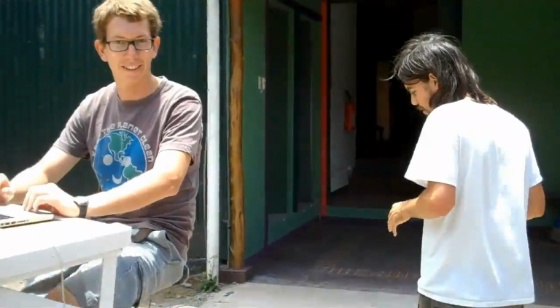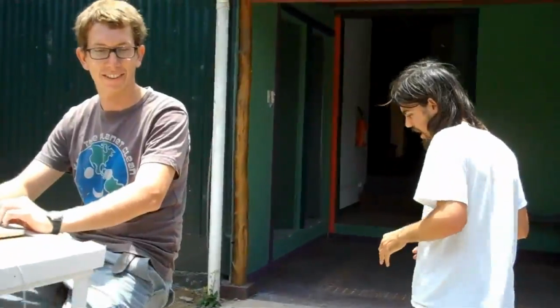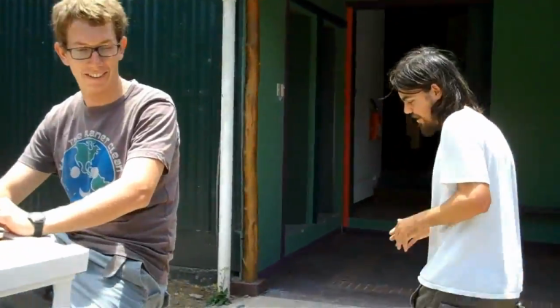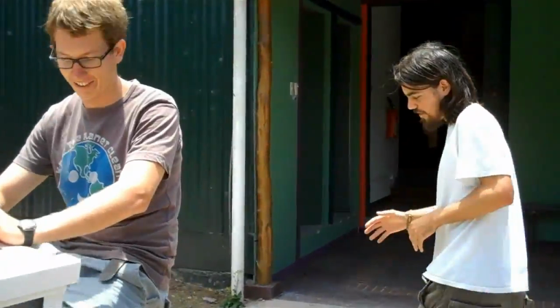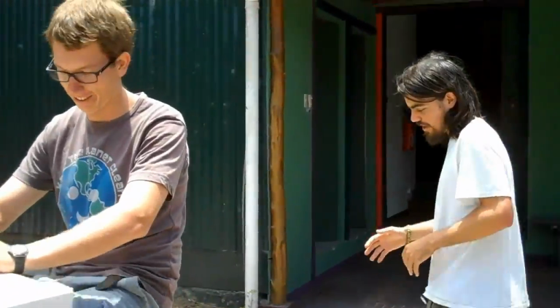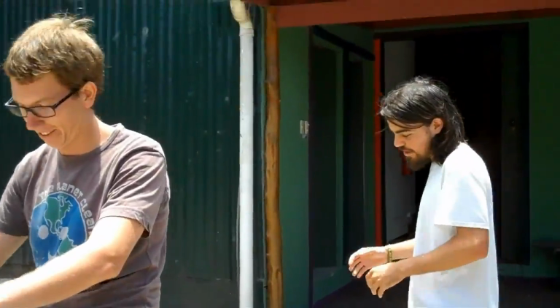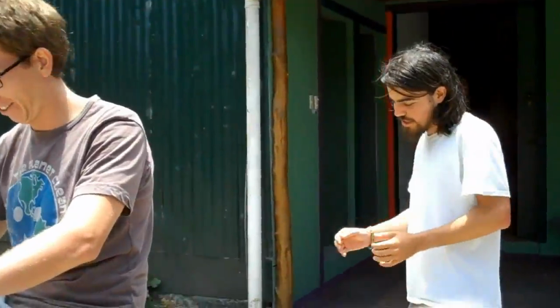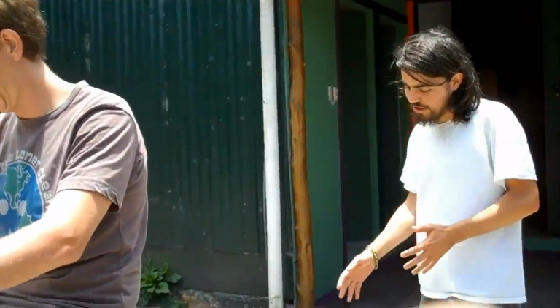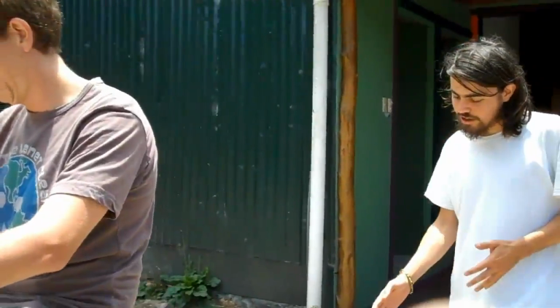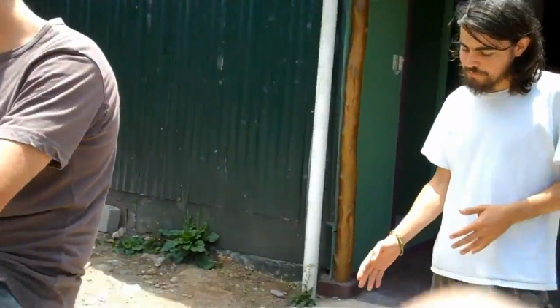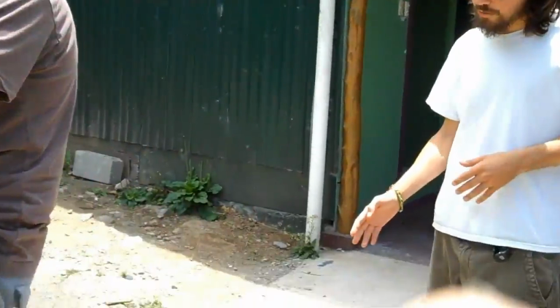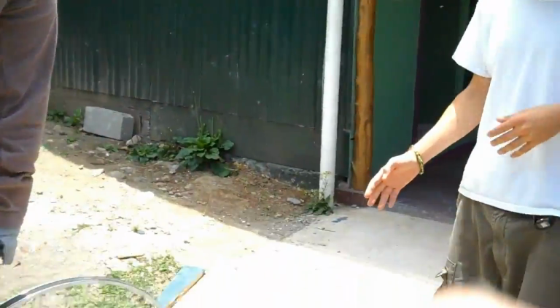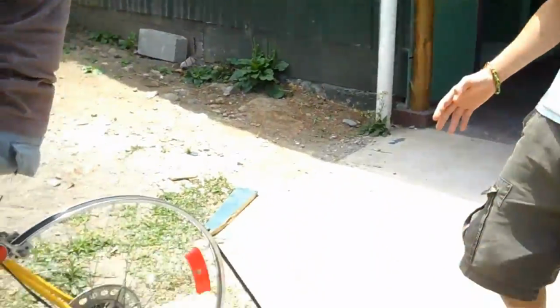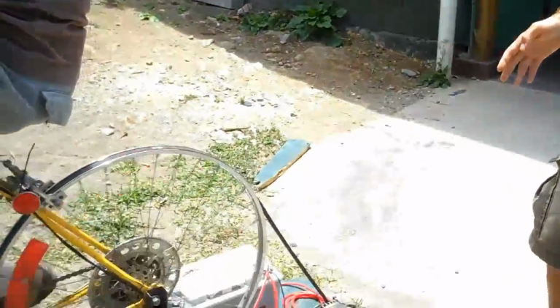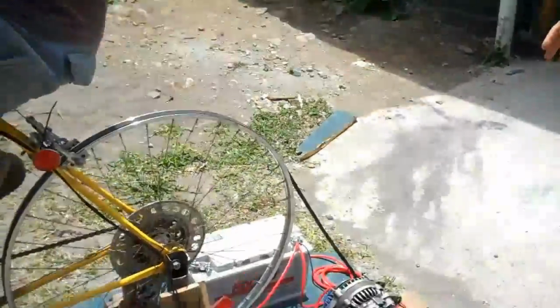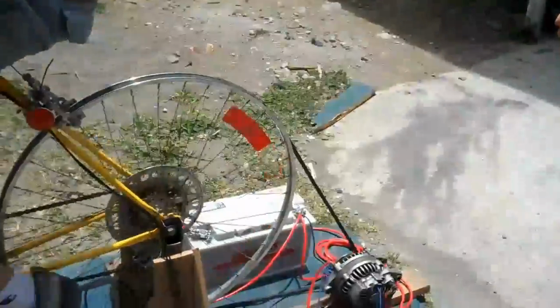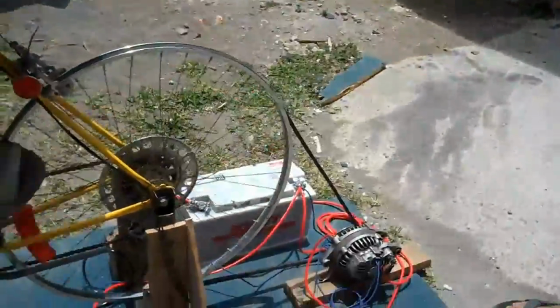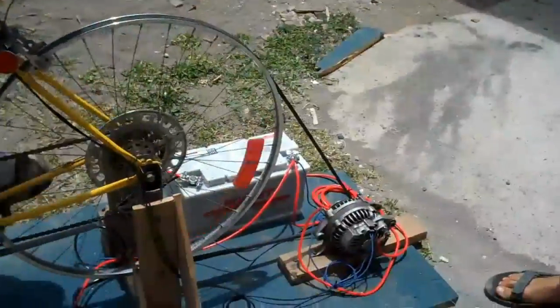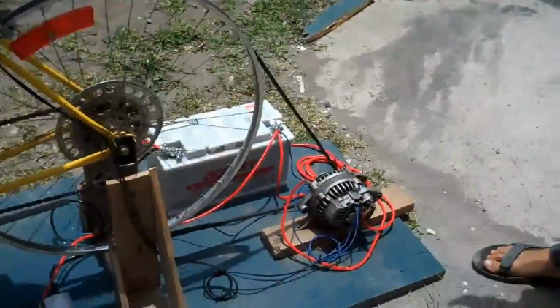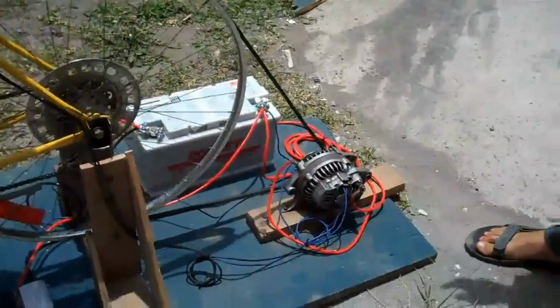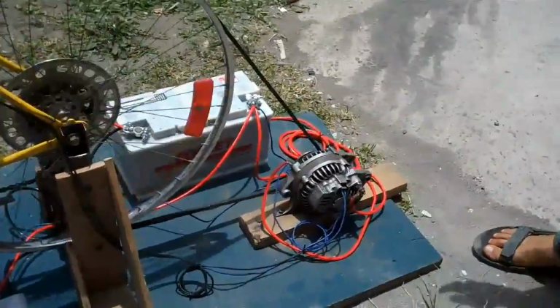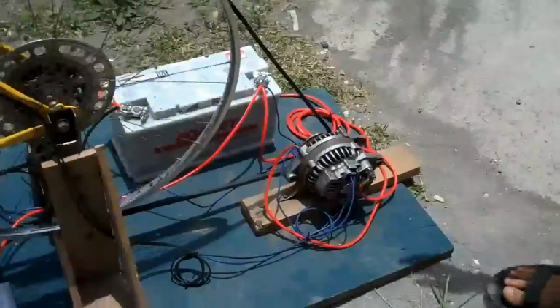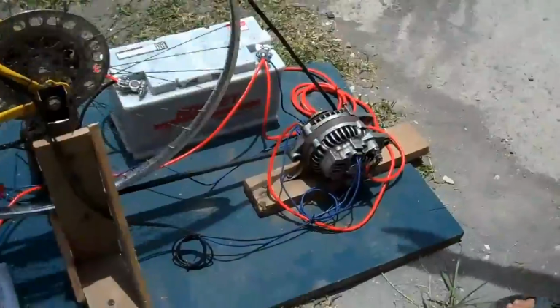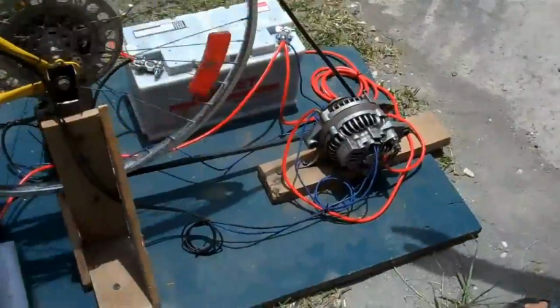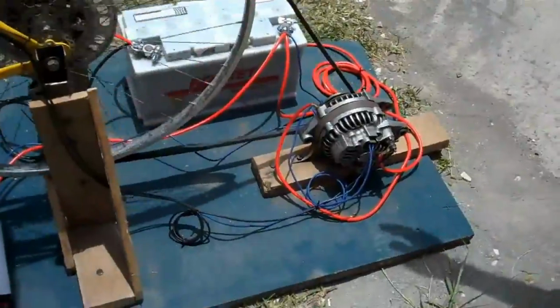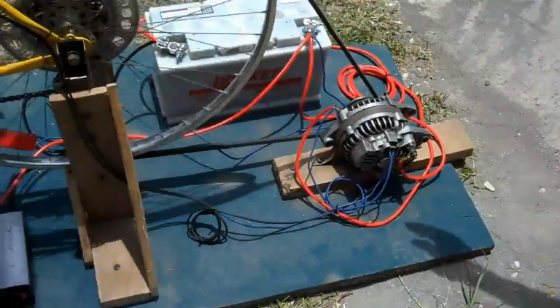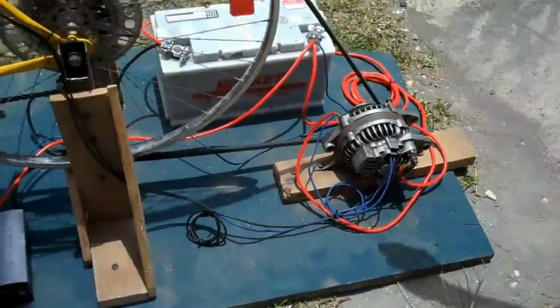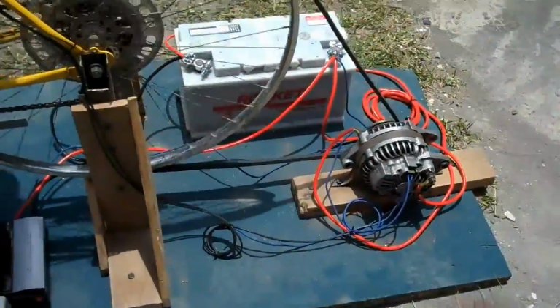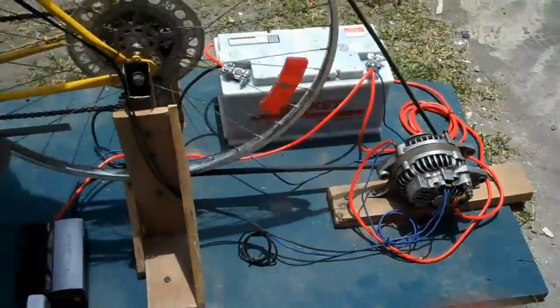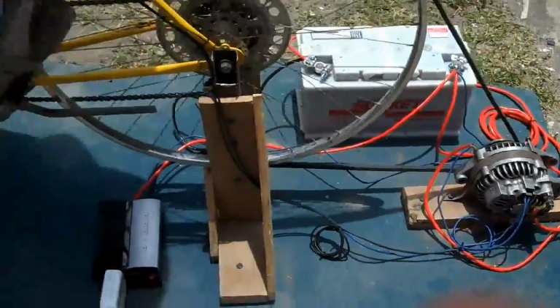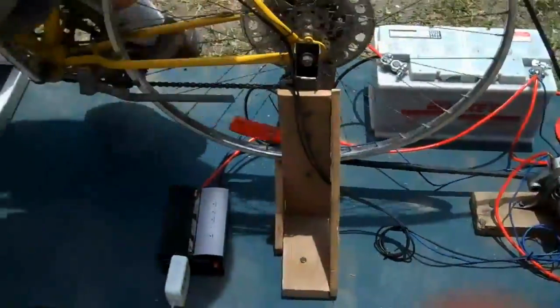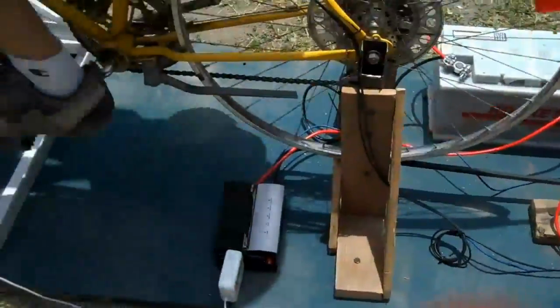Our basic system: we have our generator, which is actually an old car alternator, our battery, as well as an inverter.